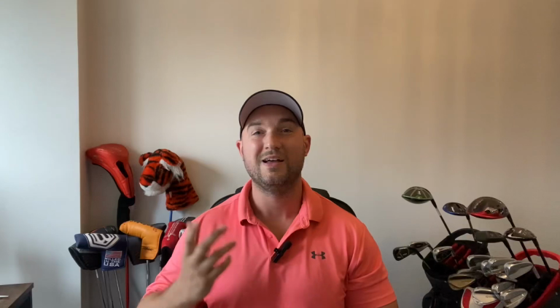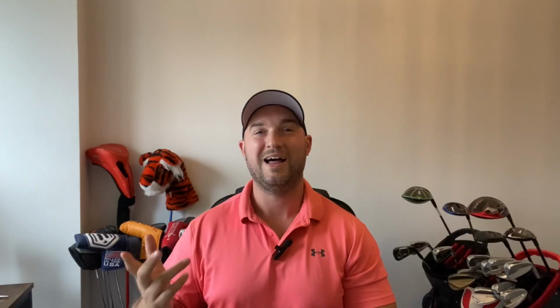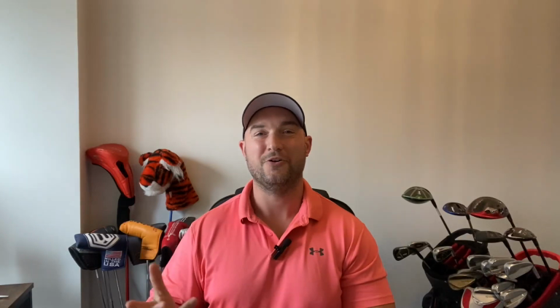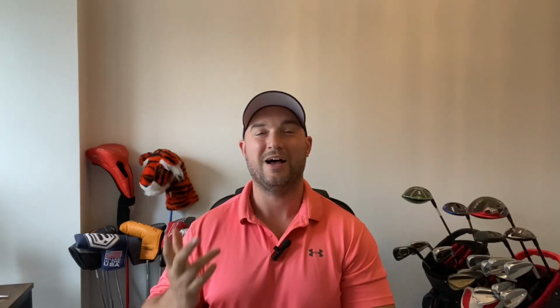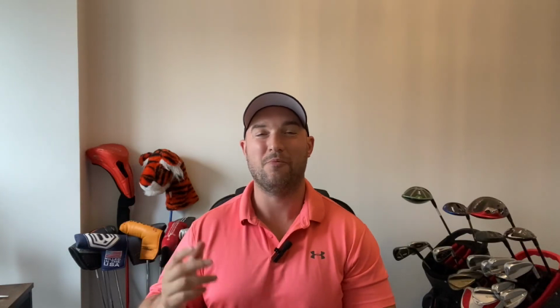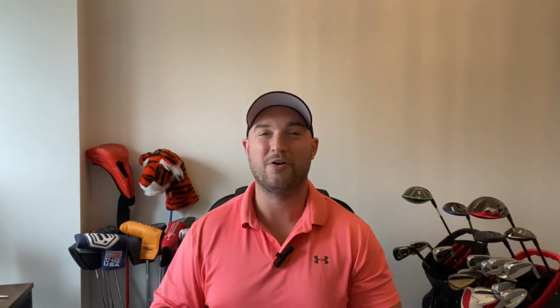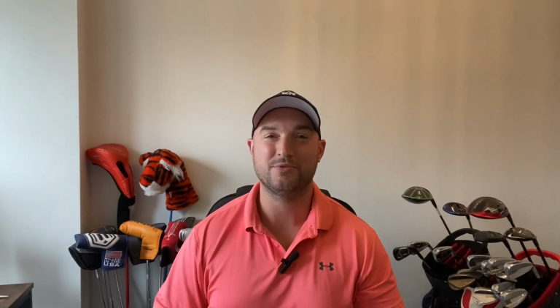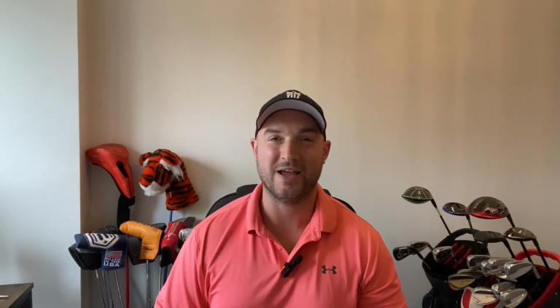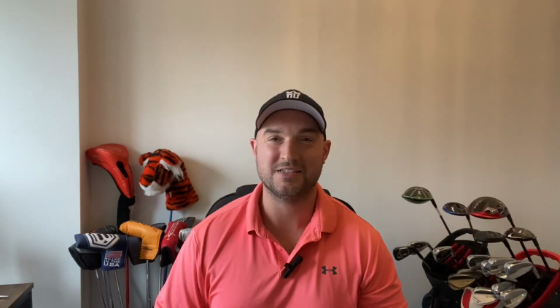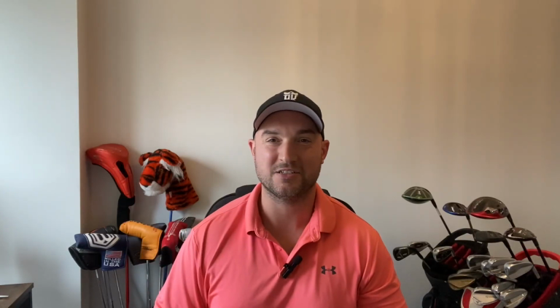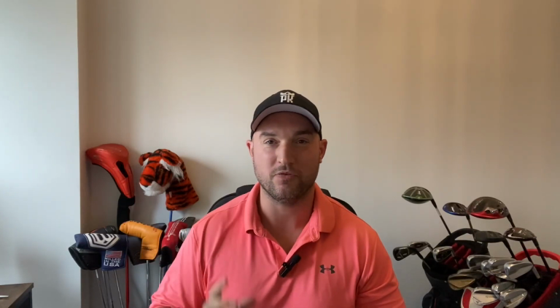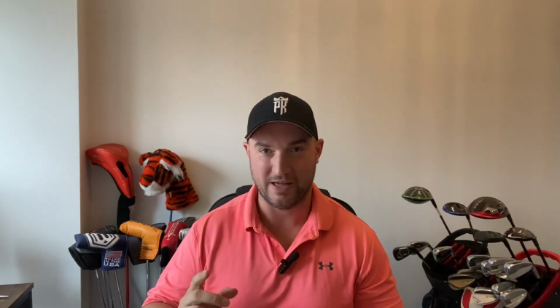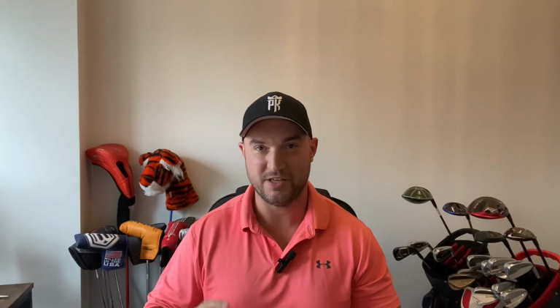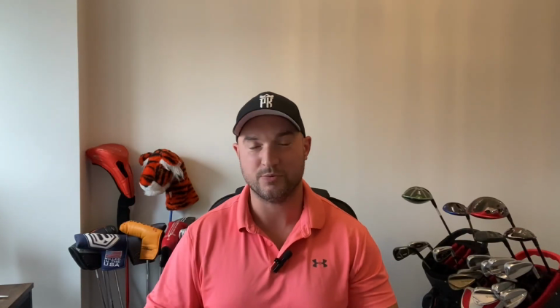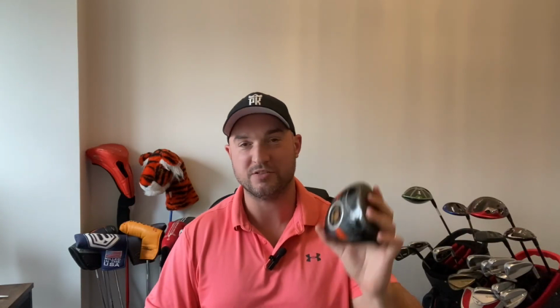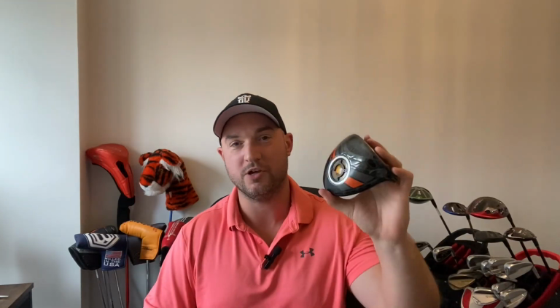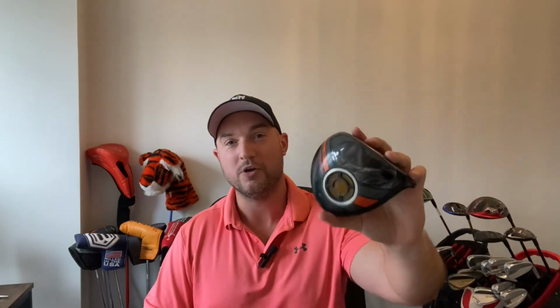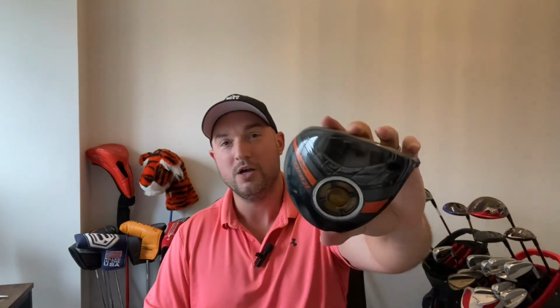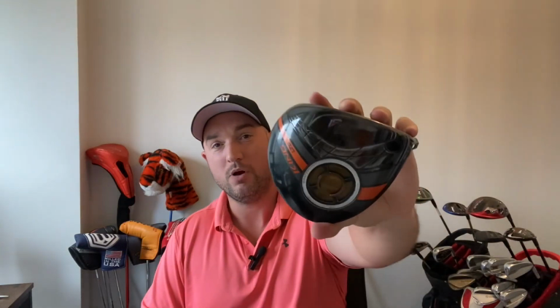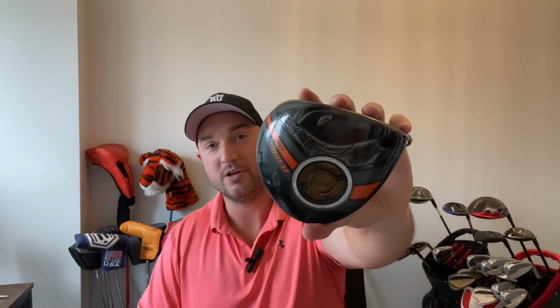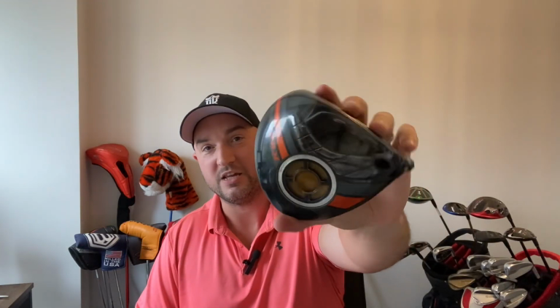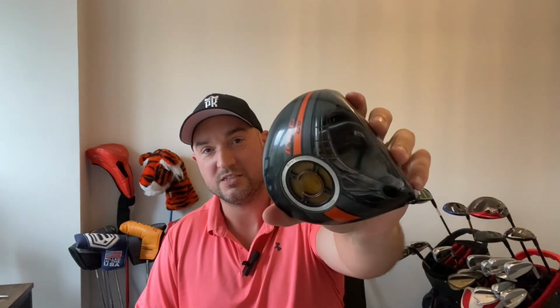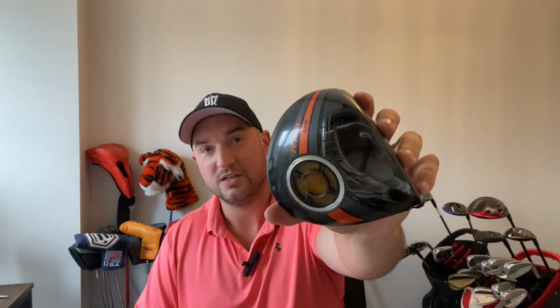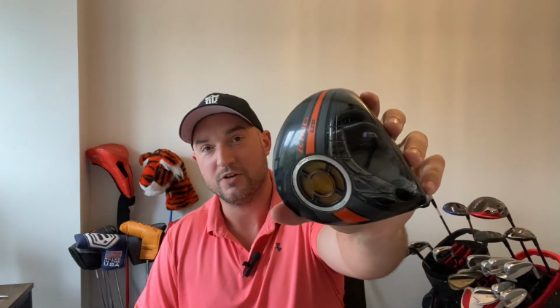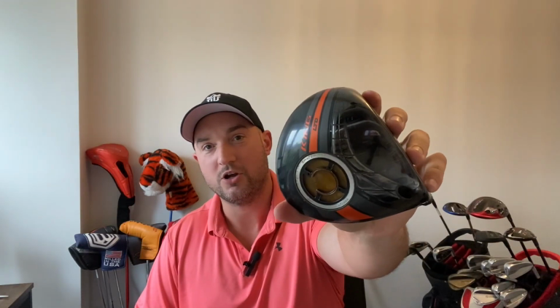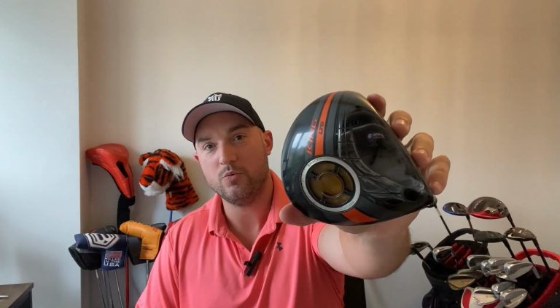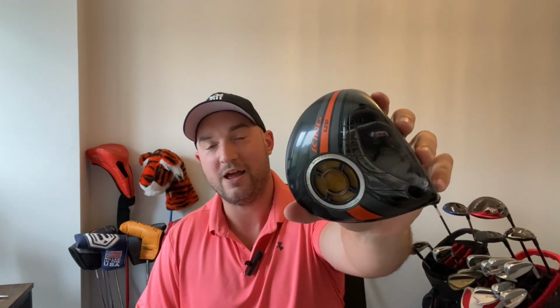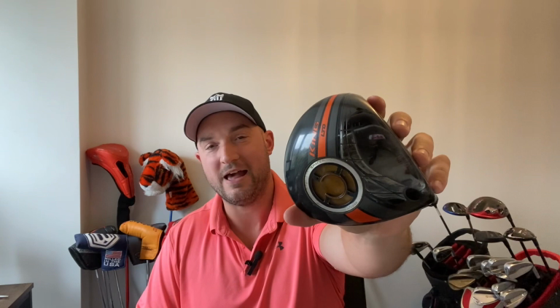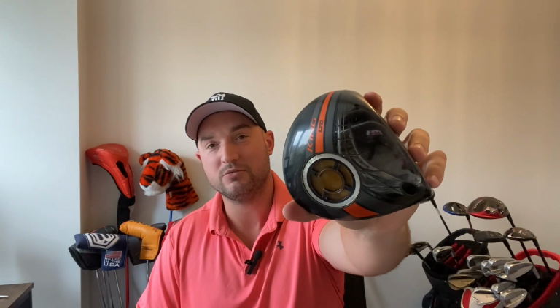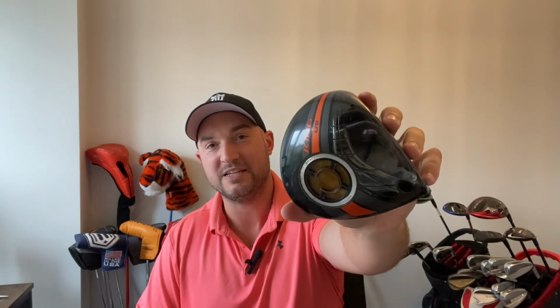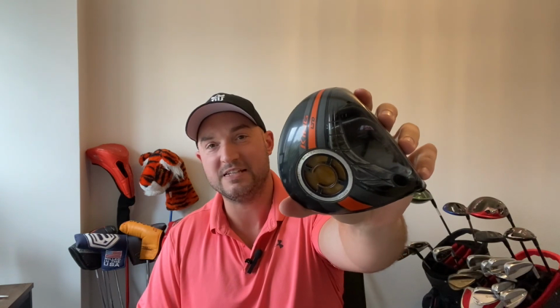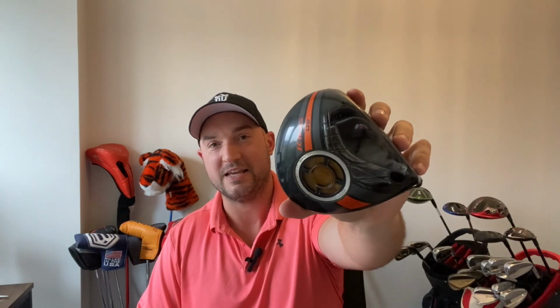Hello and welcome to ACS Golf and this week's review. I'm looking at the Cobra LTD.